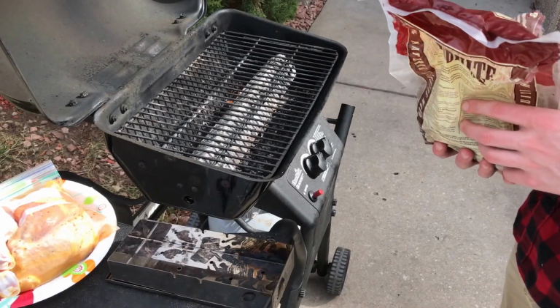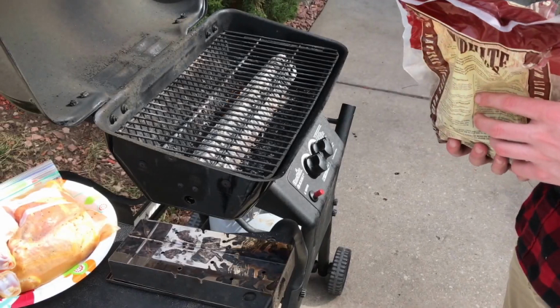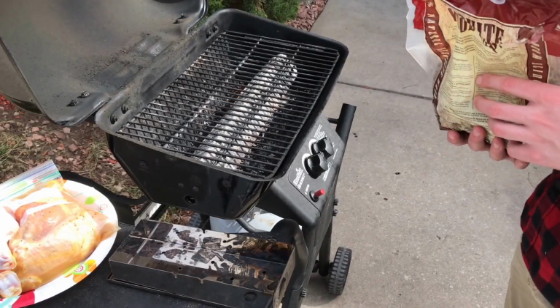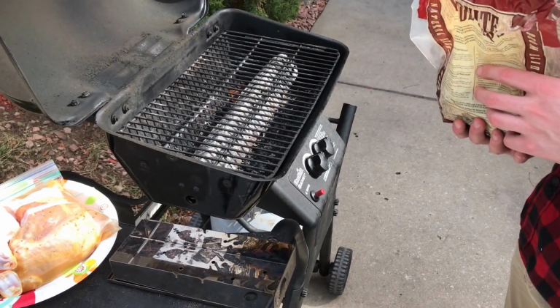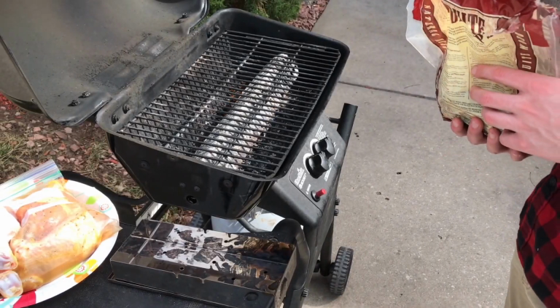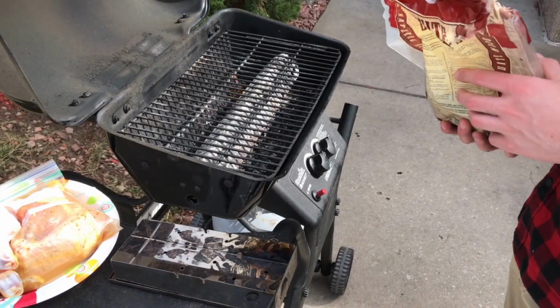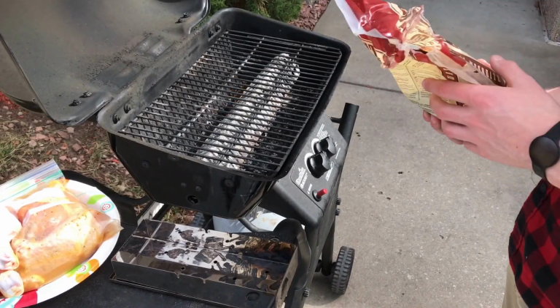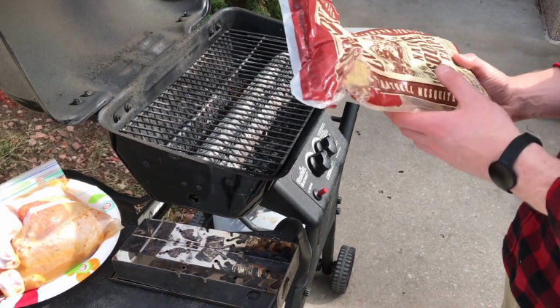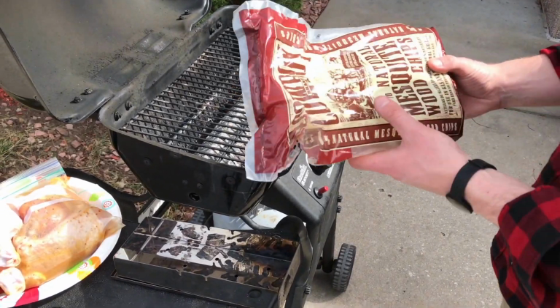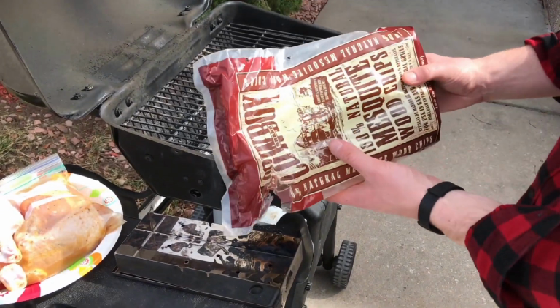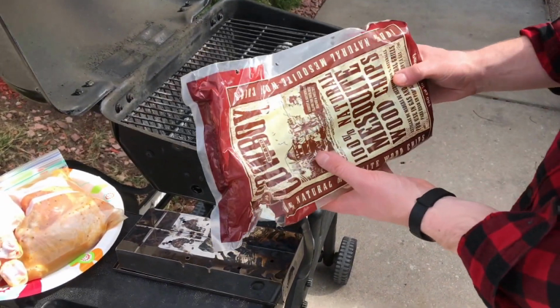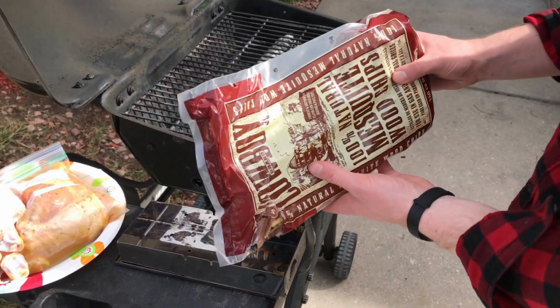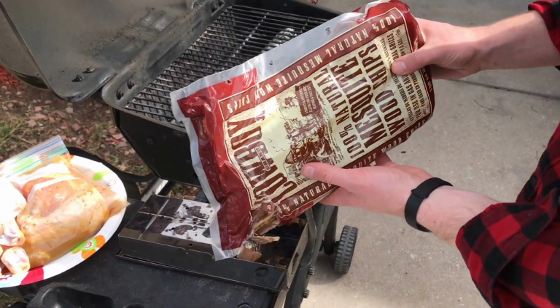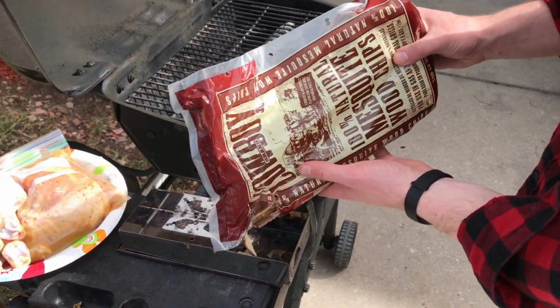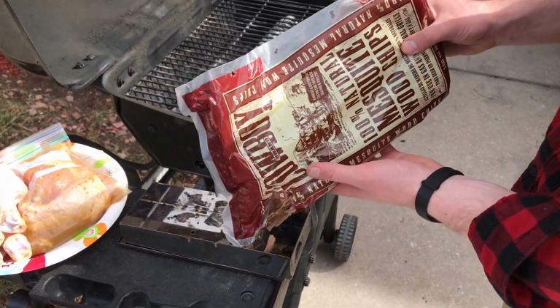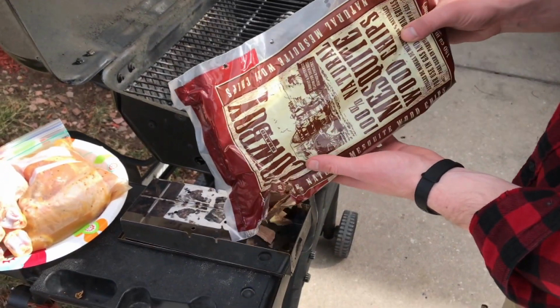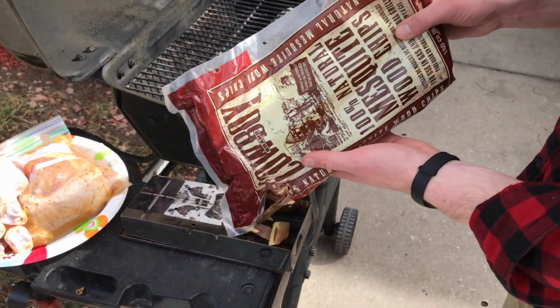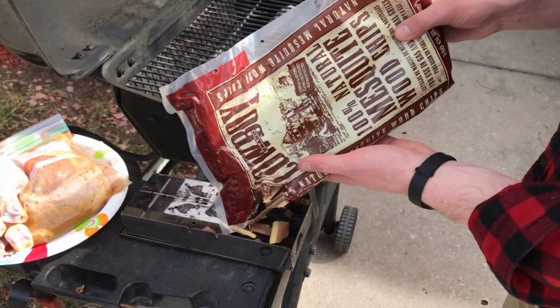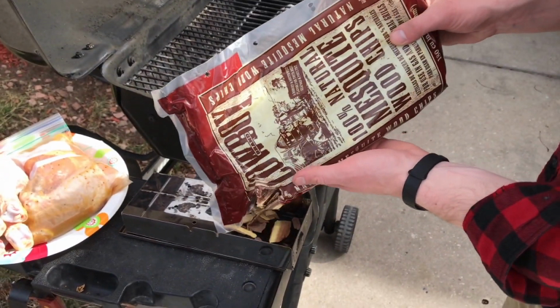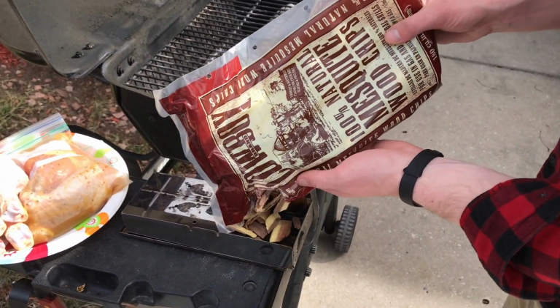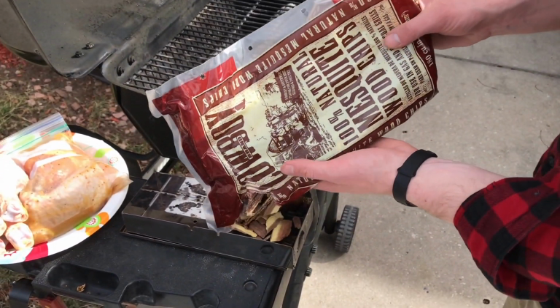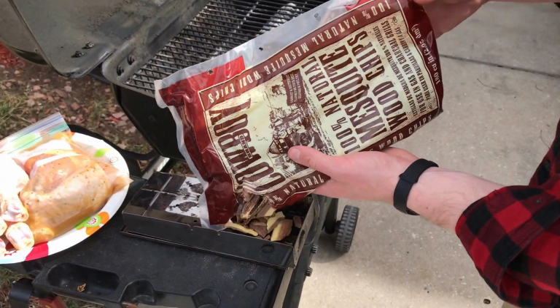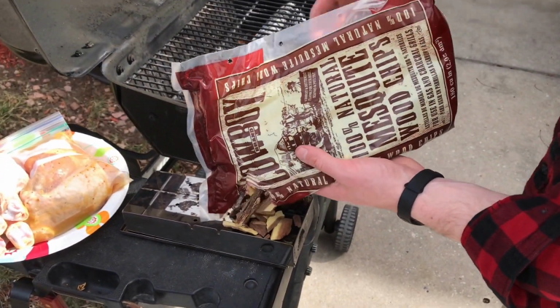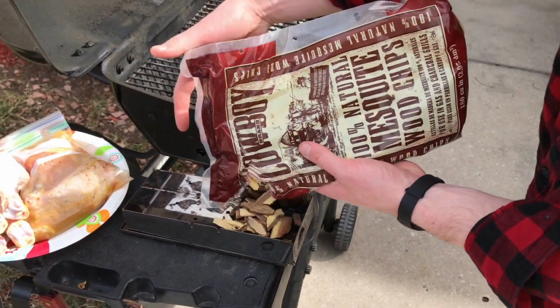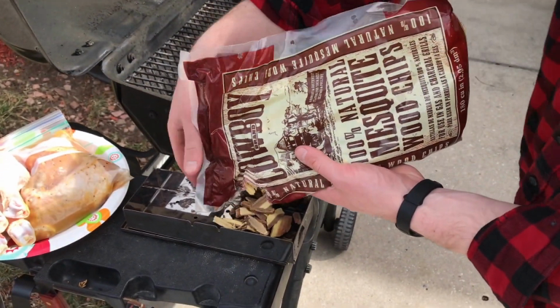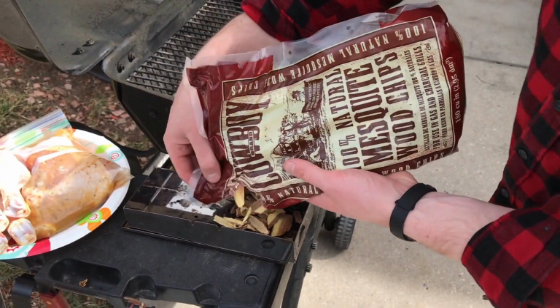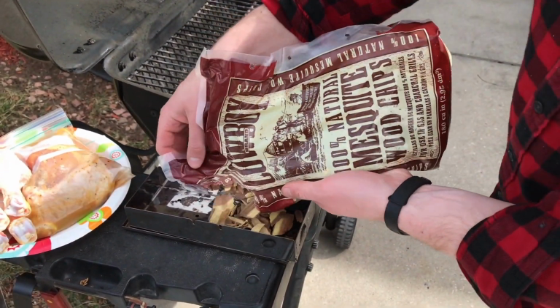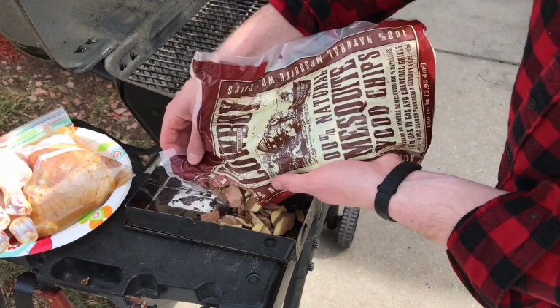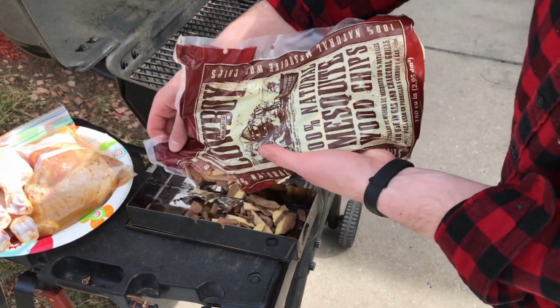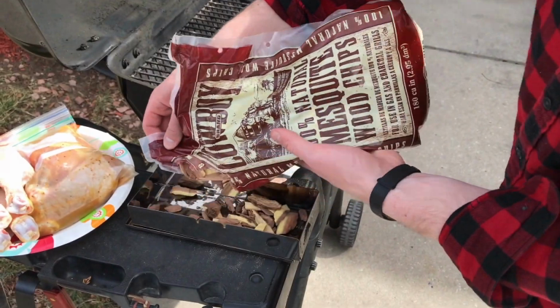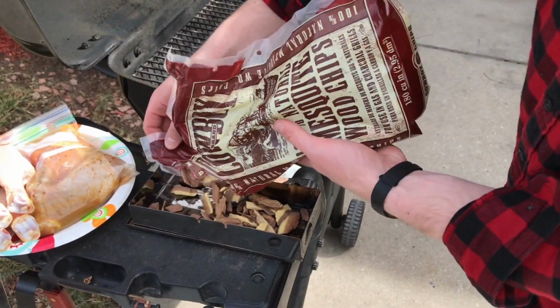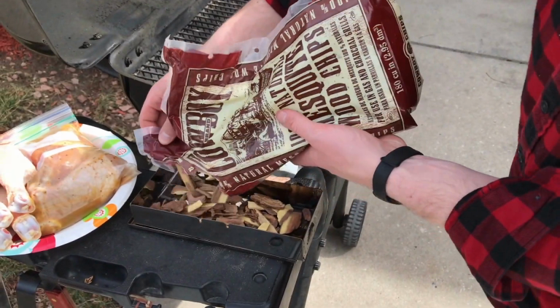Hi there, Jacob here from Arctic Monsoon. Today I'm going to be showing you how to use the Arctic Monsoon smoker box.